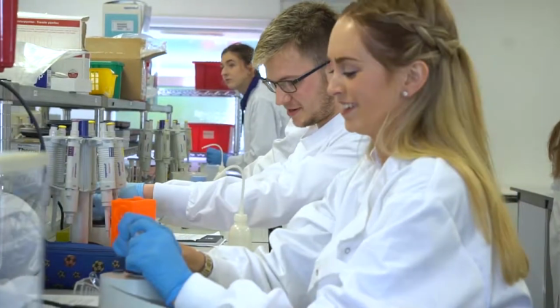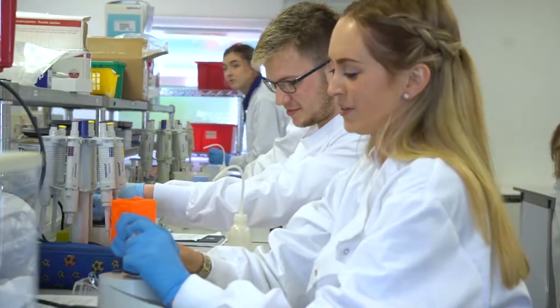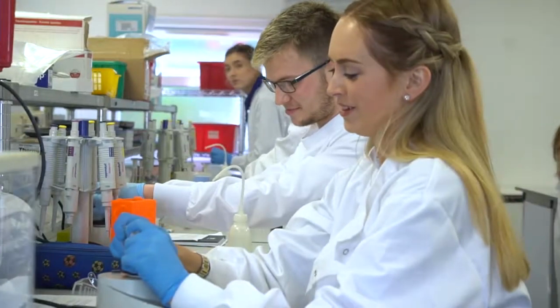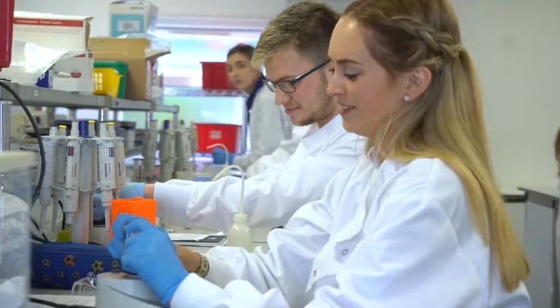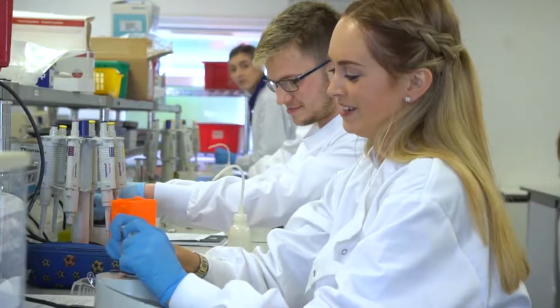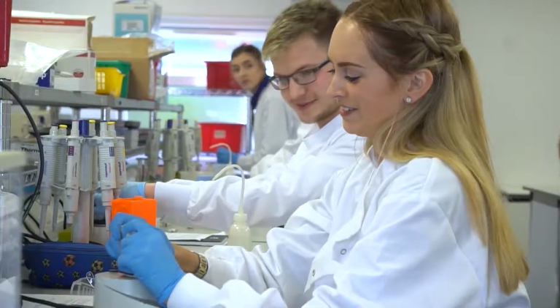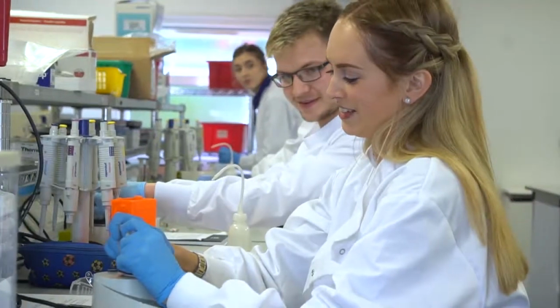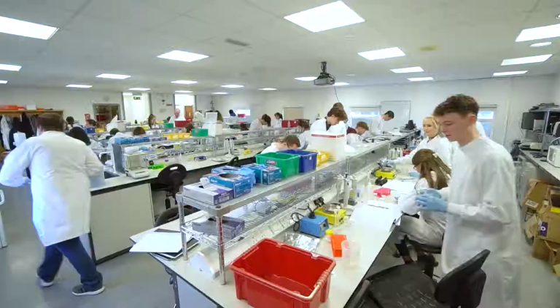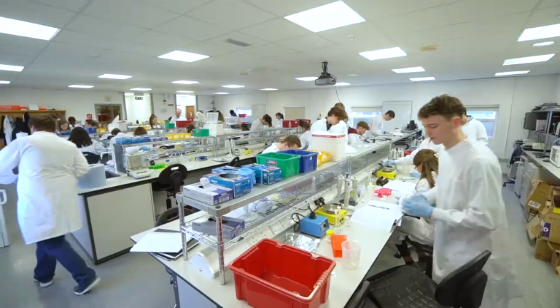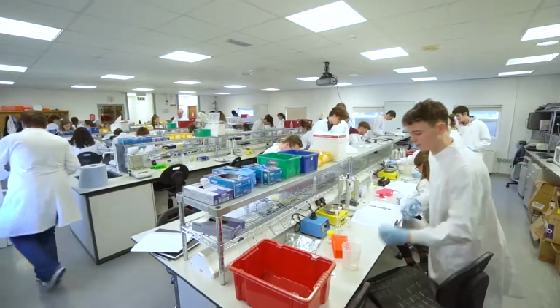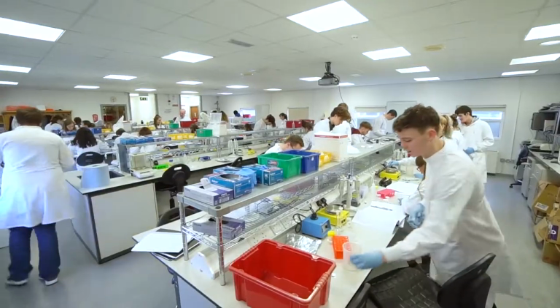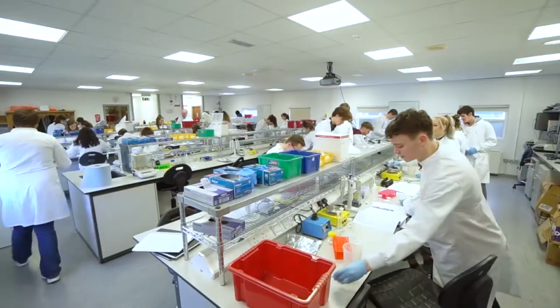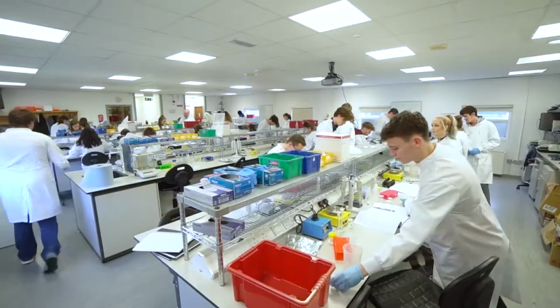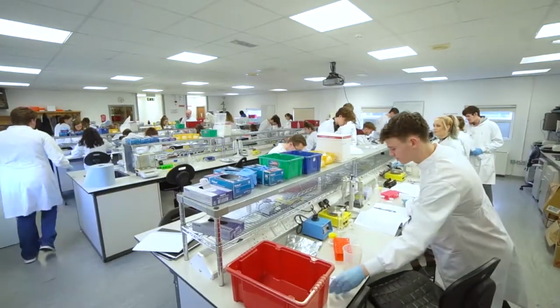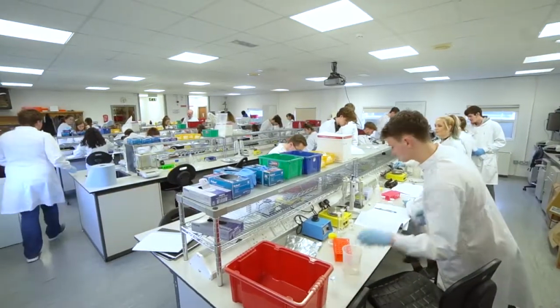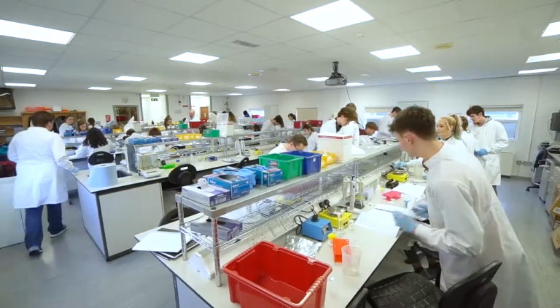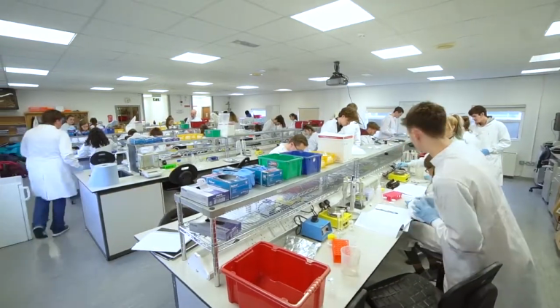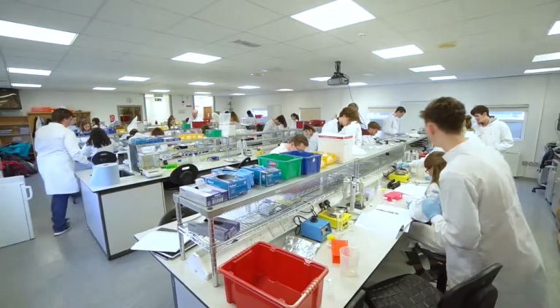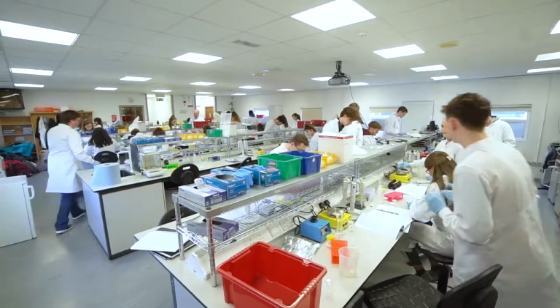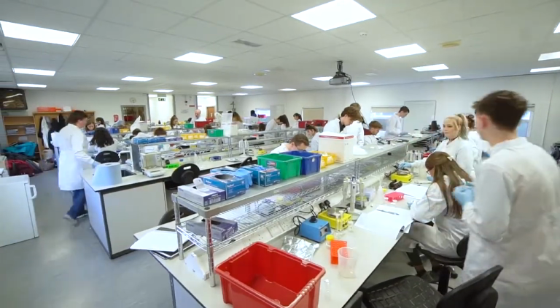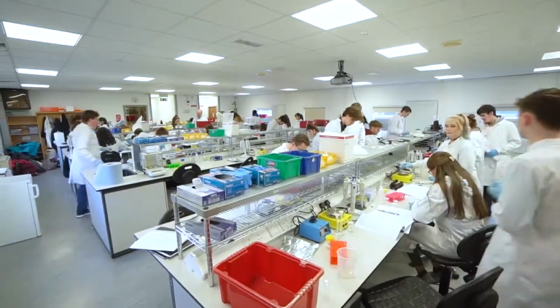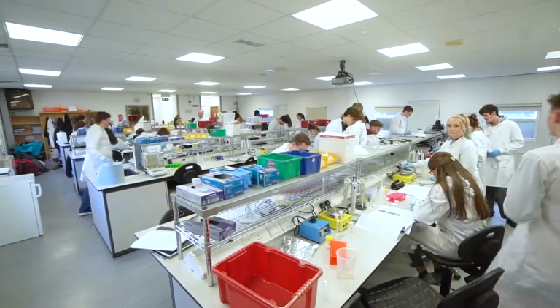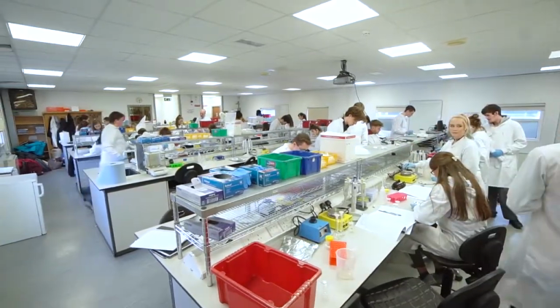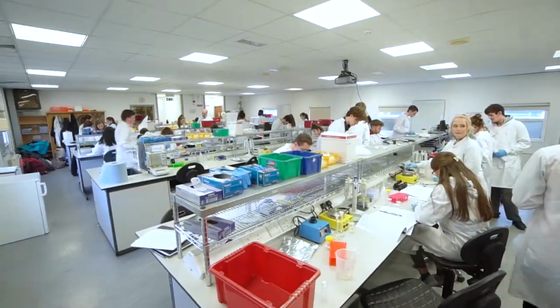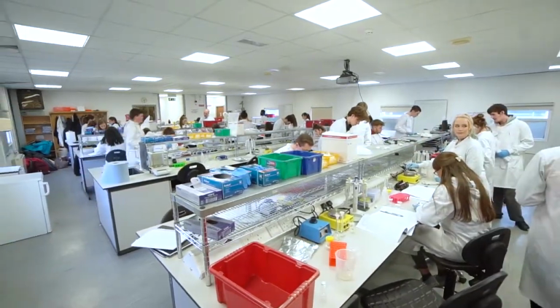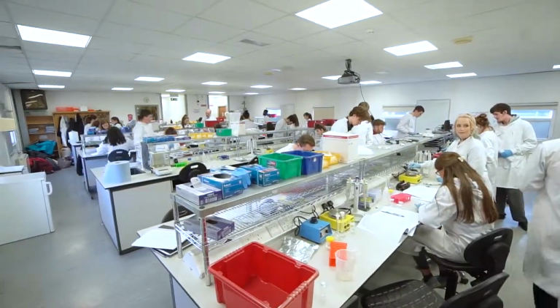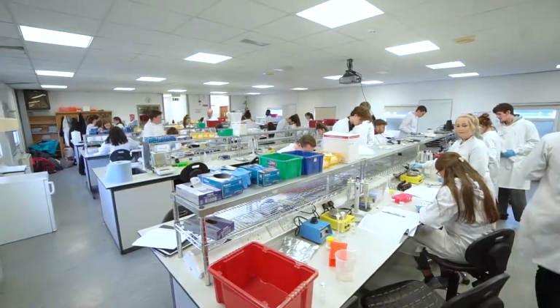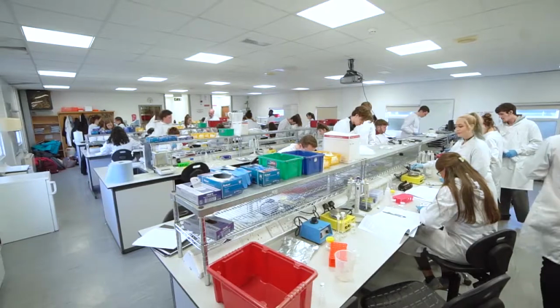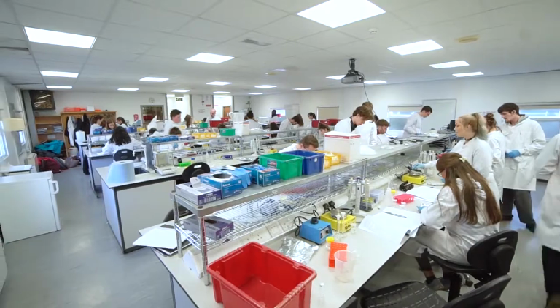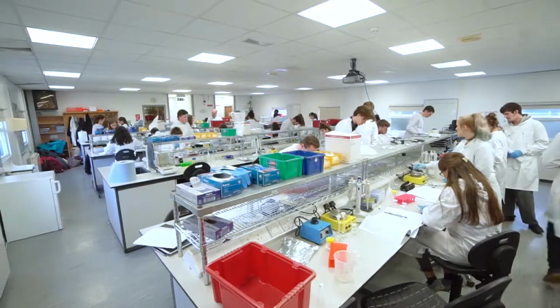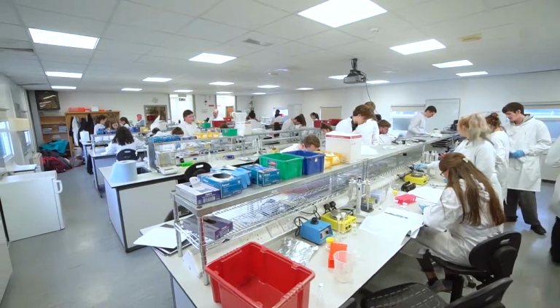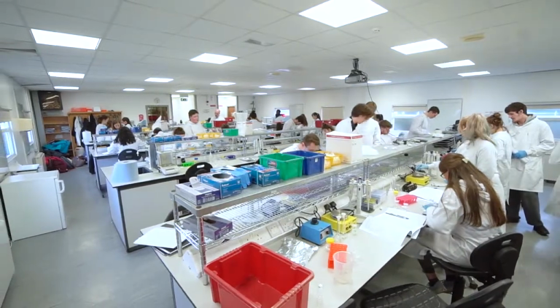Overall, this project is an opportunity for us to enrich the PhD experience.